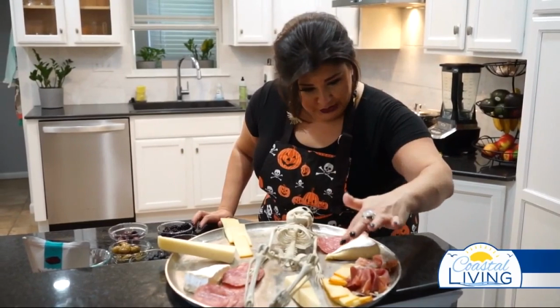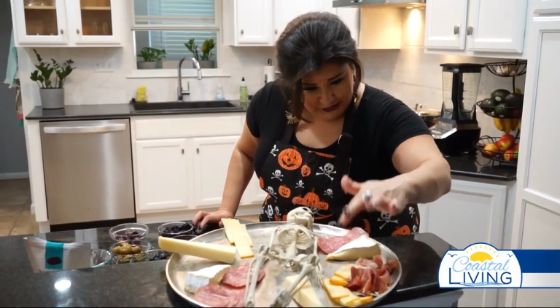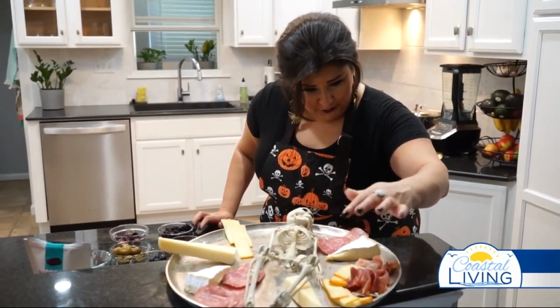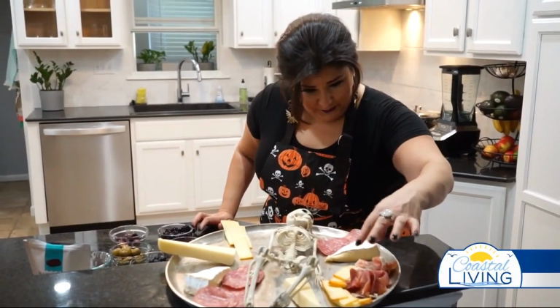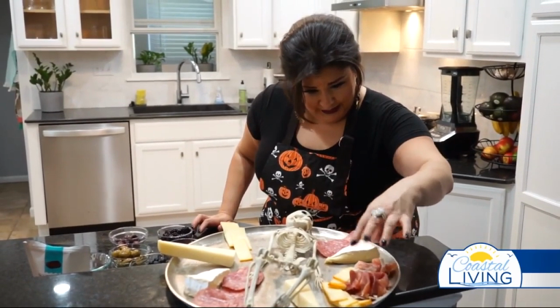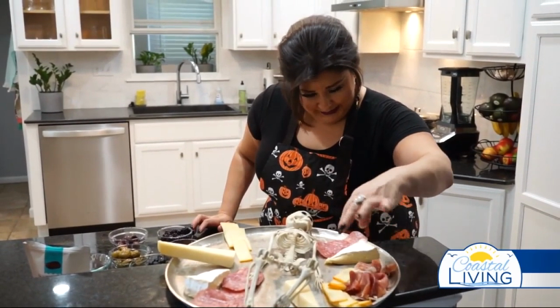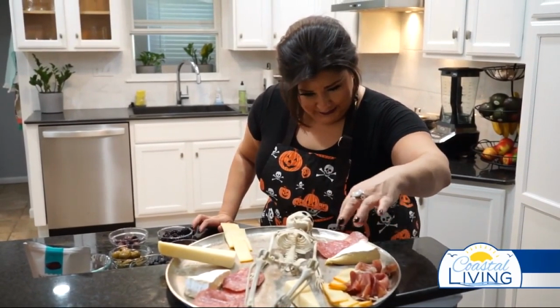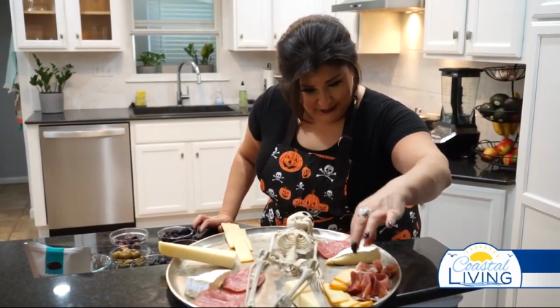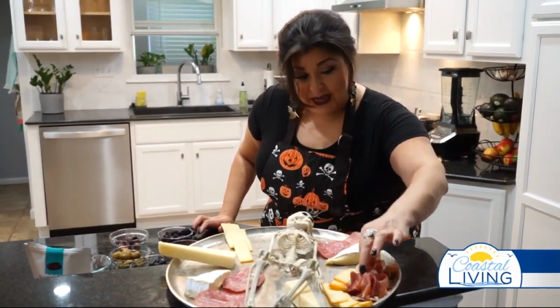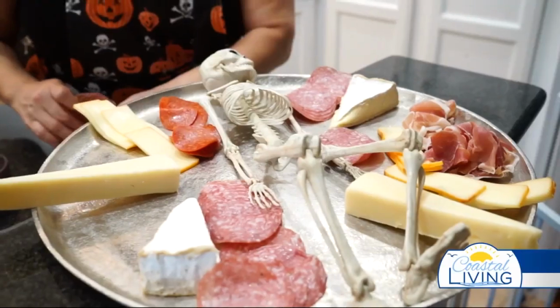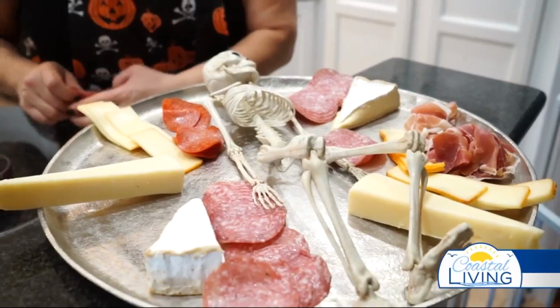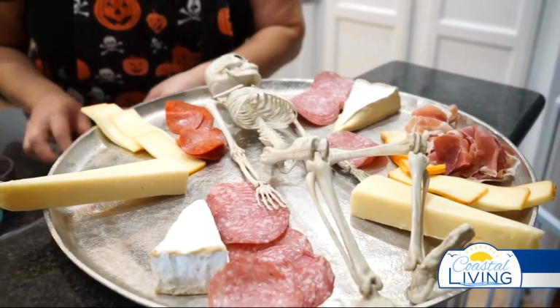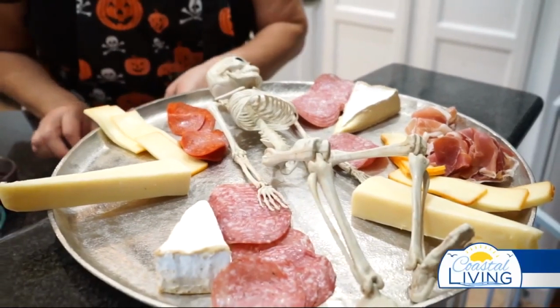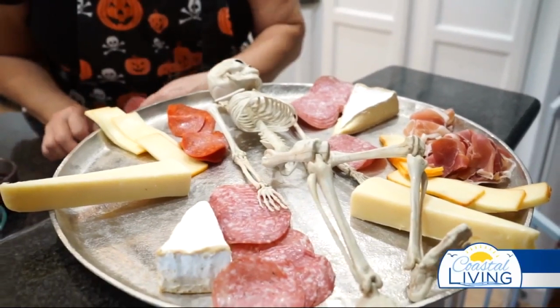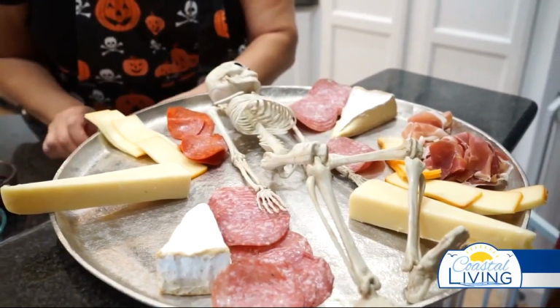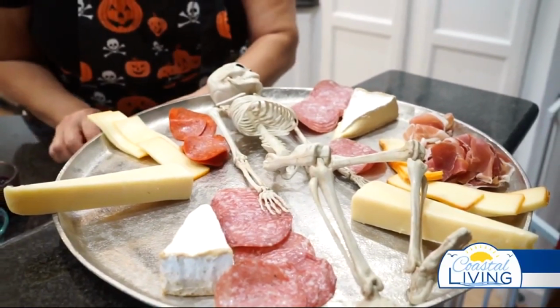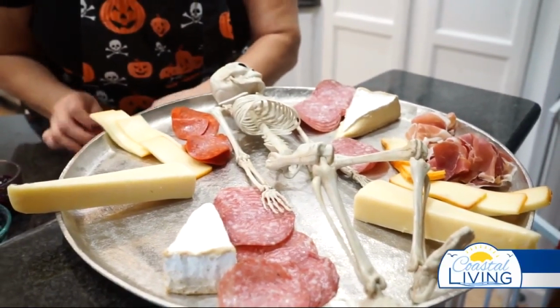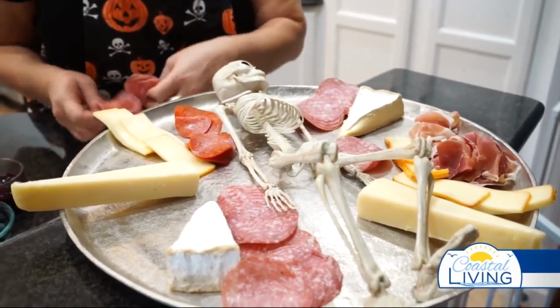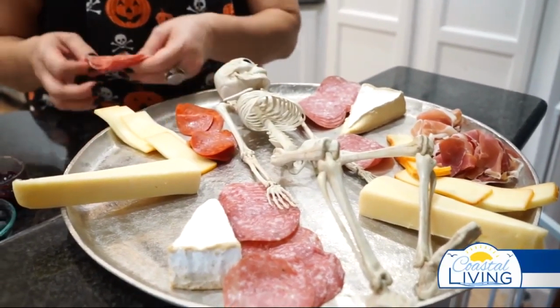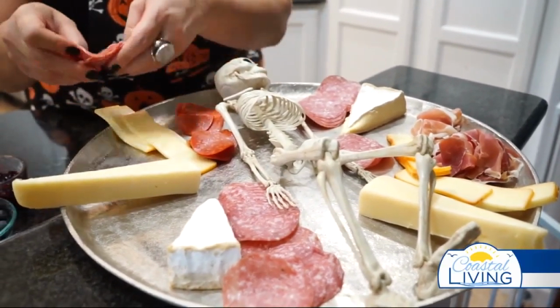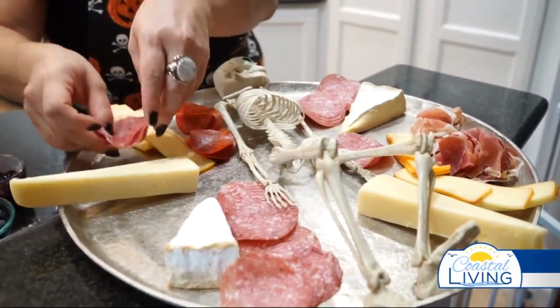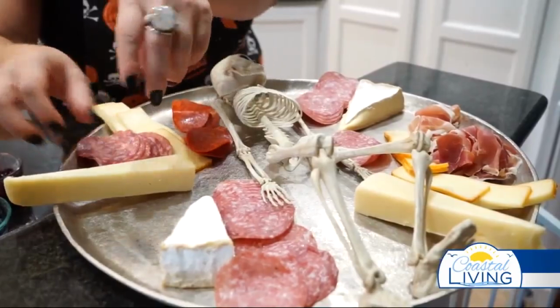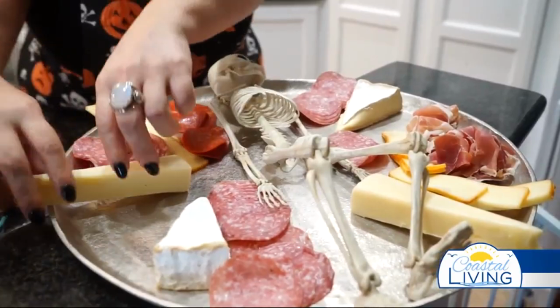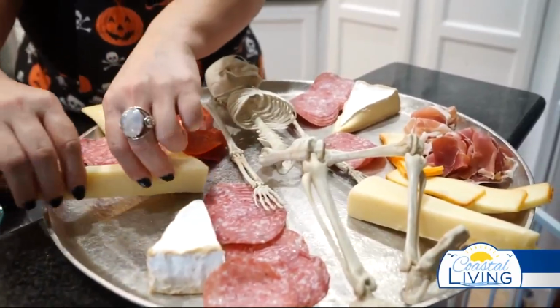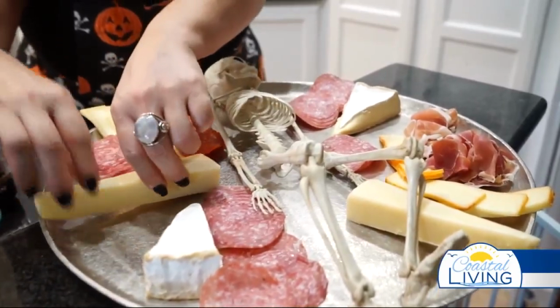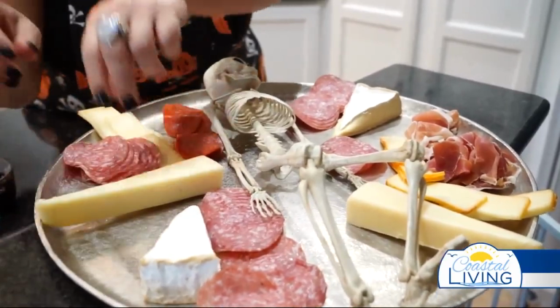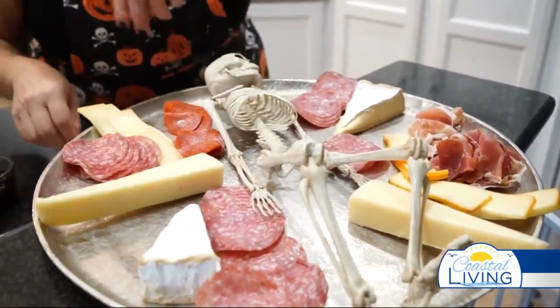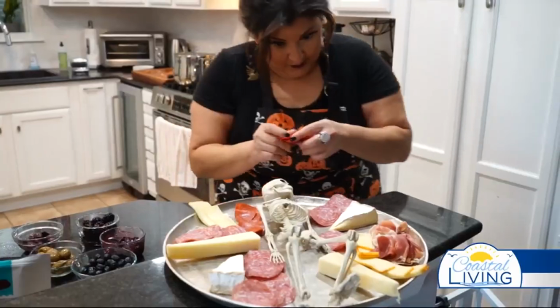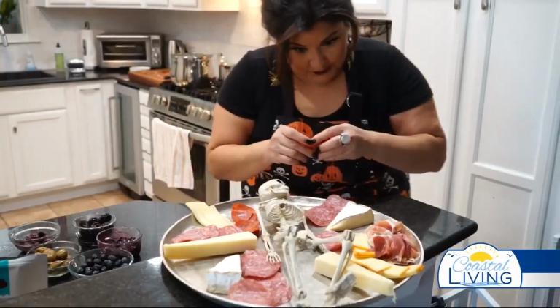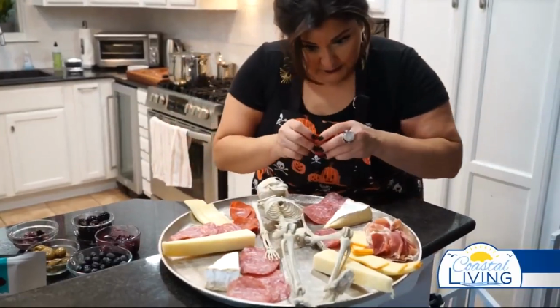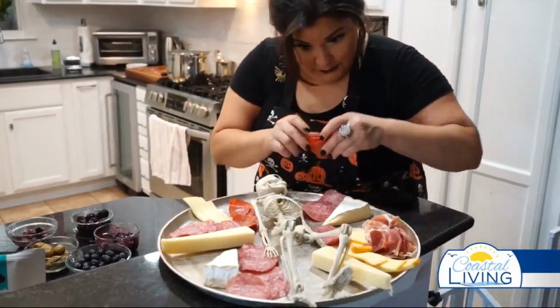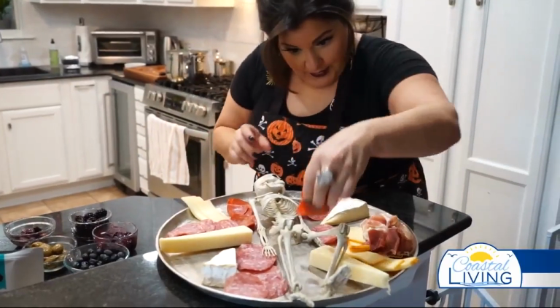You want to think about what you put next to the manchego. If you're worried about putting it next to prosciutto because prosciutto is too salty — get over it, it's a cured meat board. I think you go with it wherever you want.